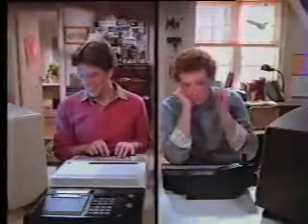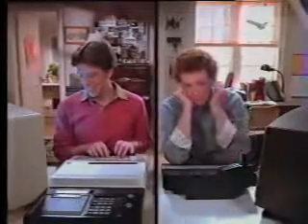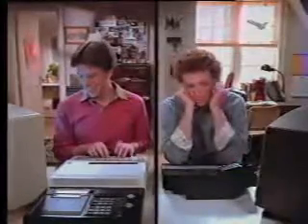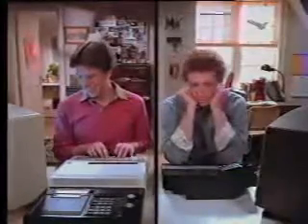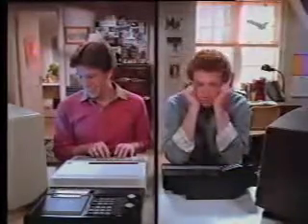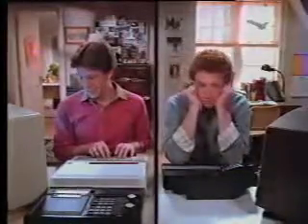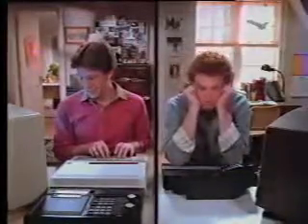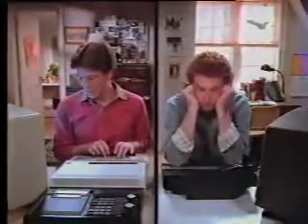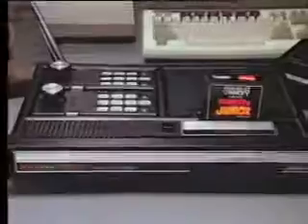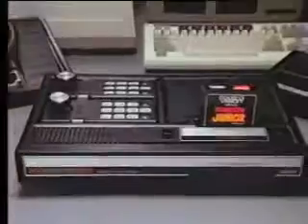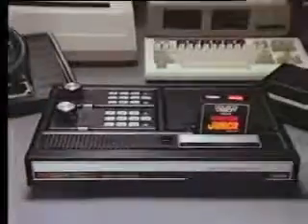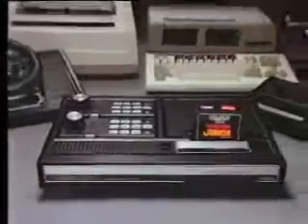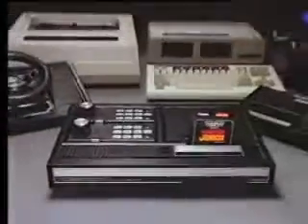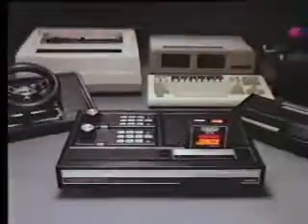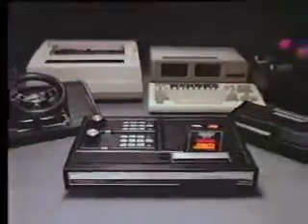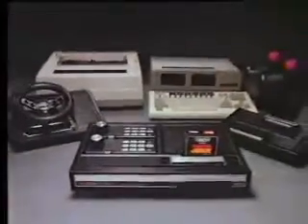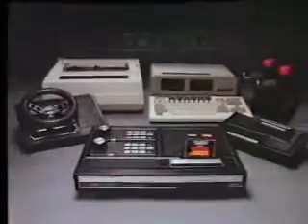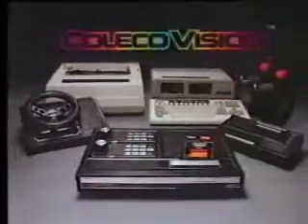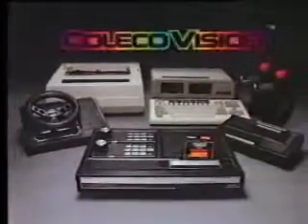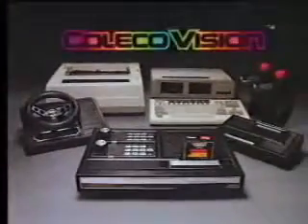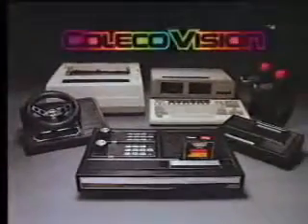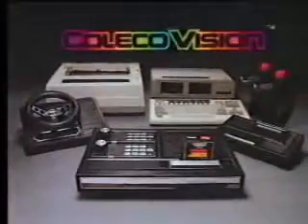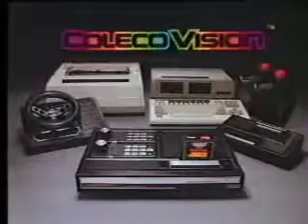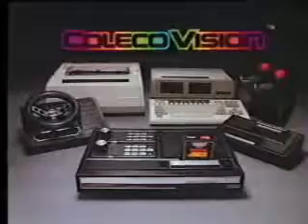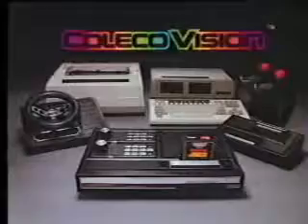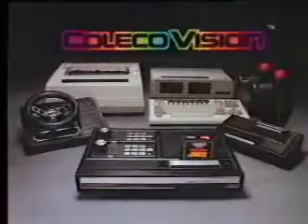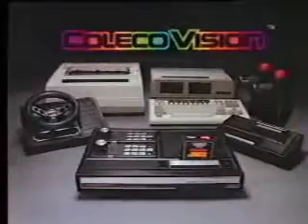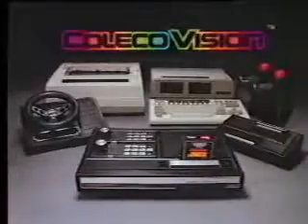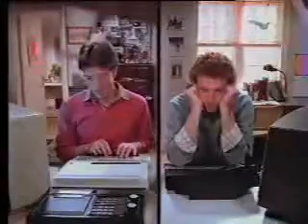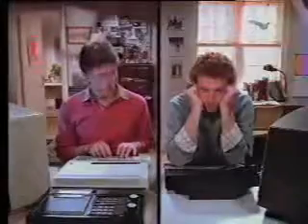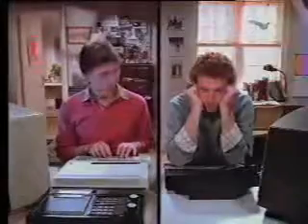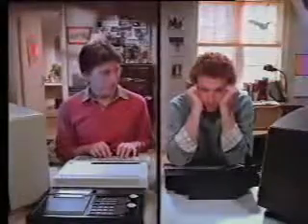So if you don't want to keep buying new systems, there's only one system to buy: ColecoVision. Sorry, Atari.